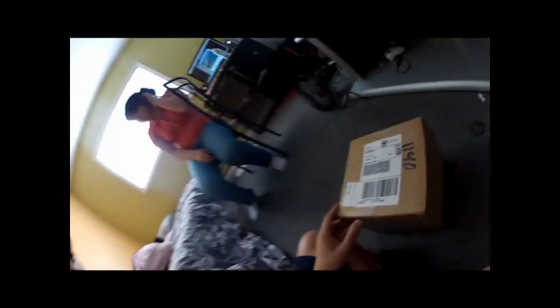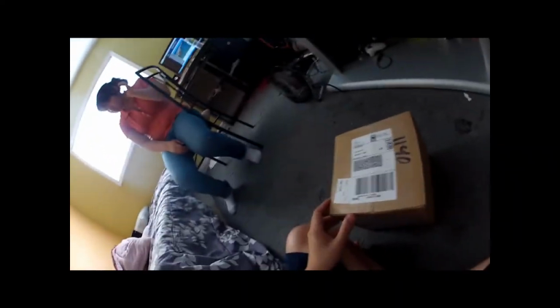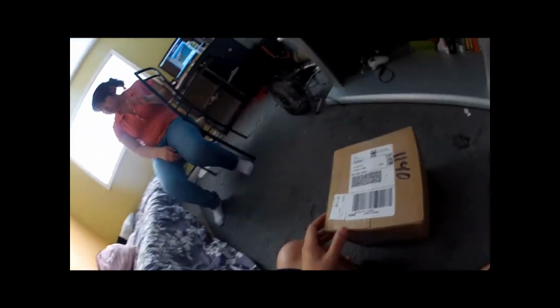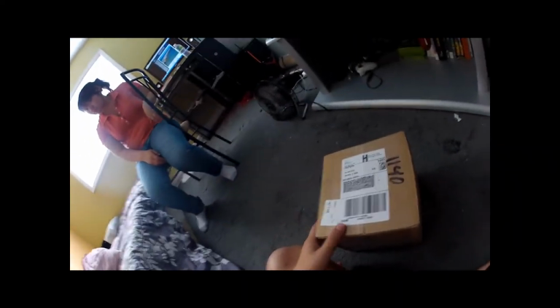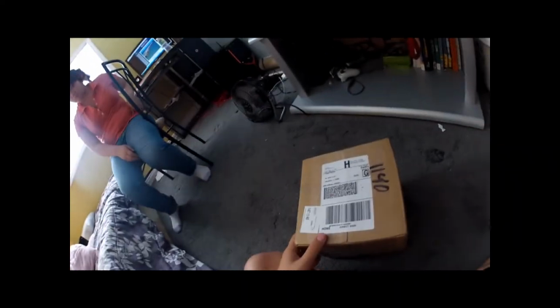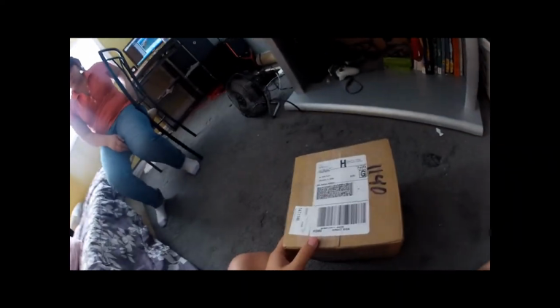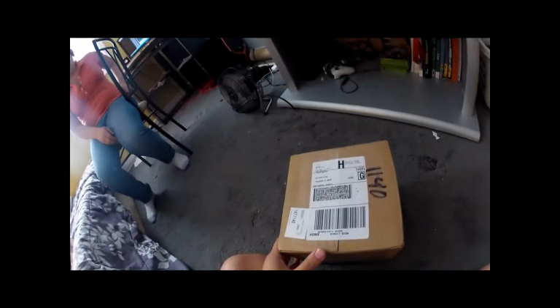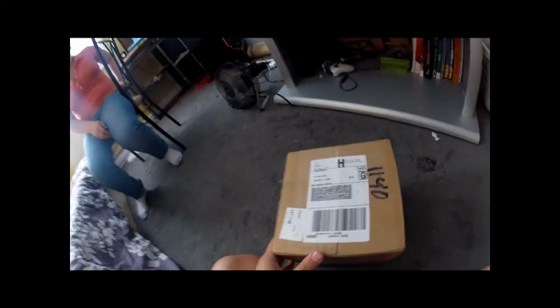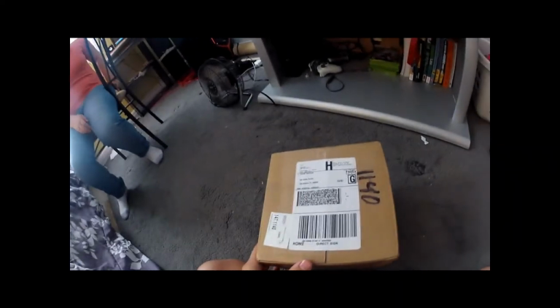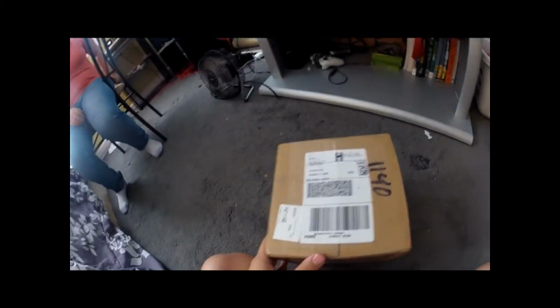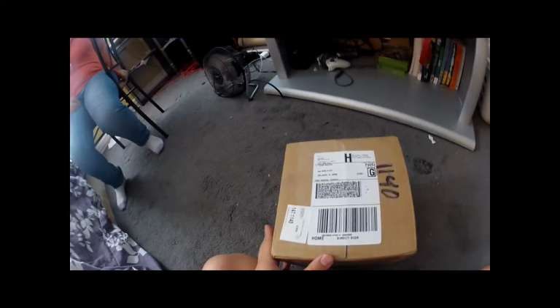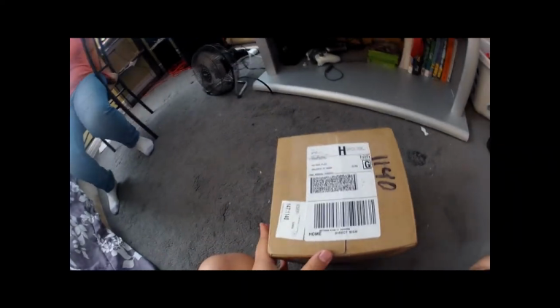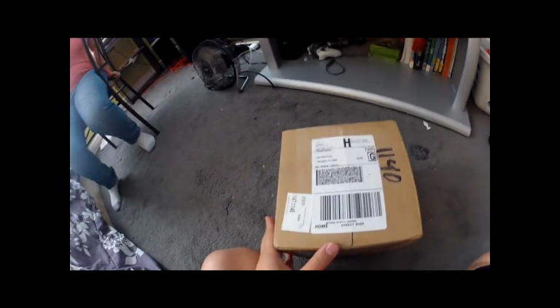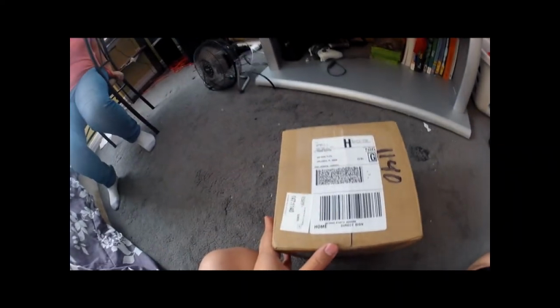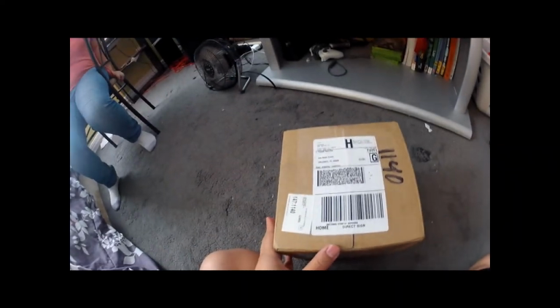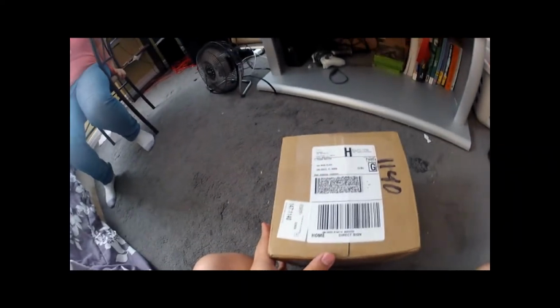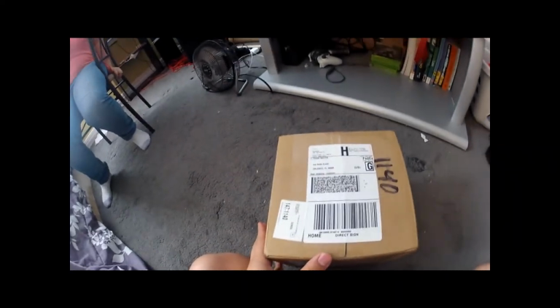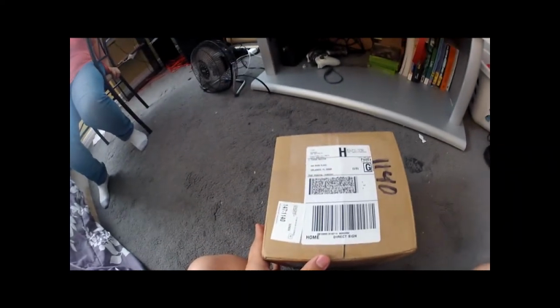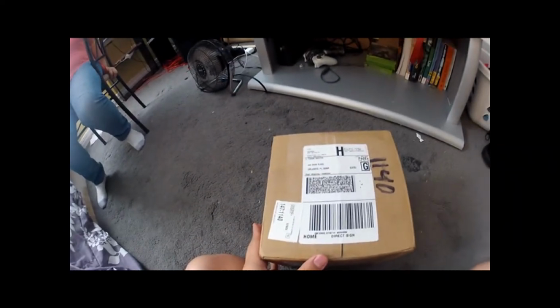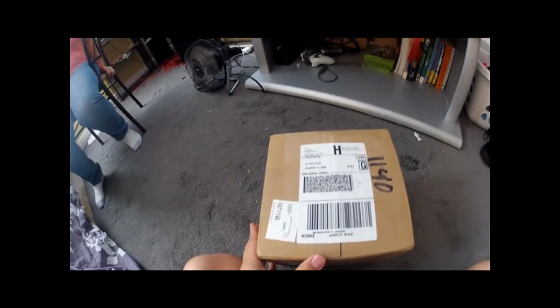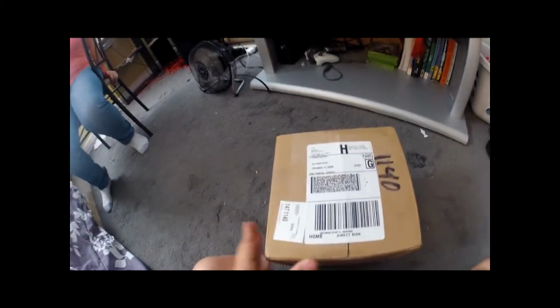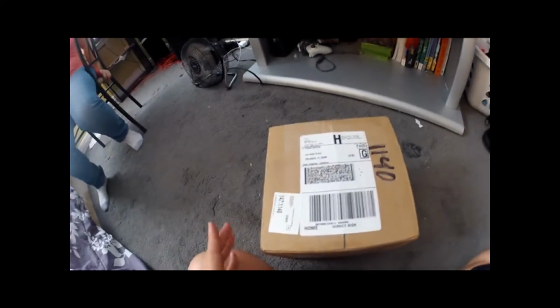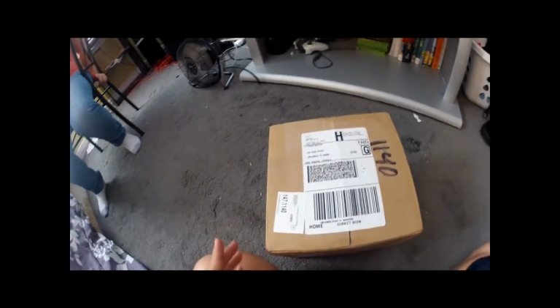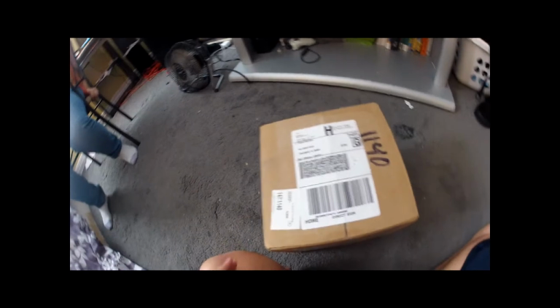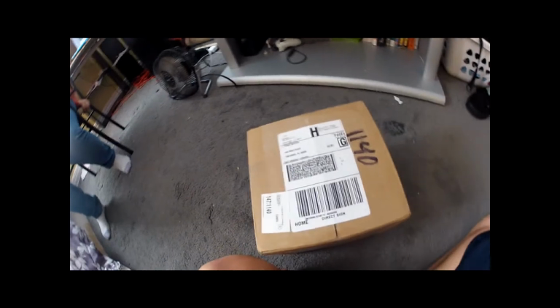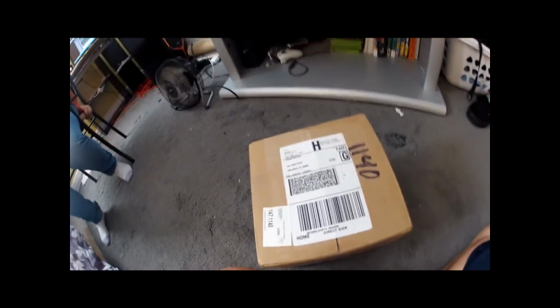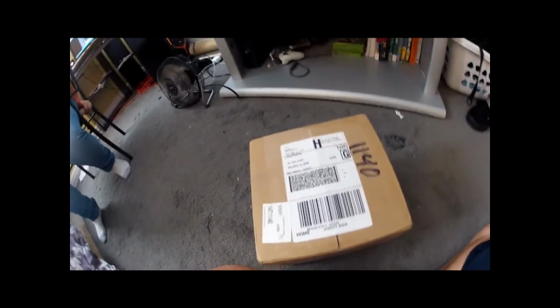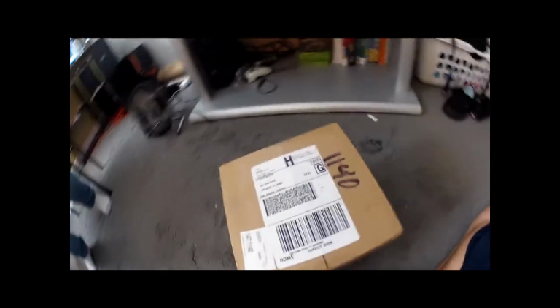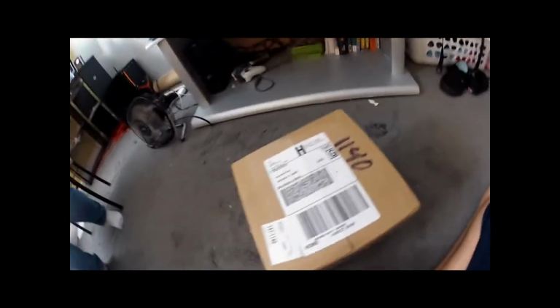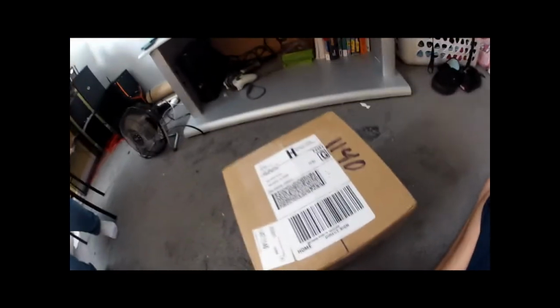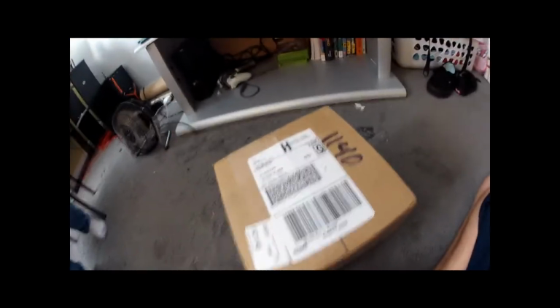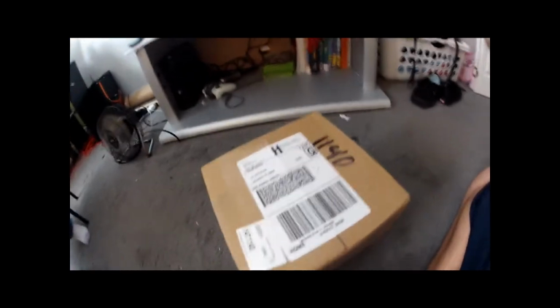Alright, I just got my package from Z-Bass and I'm going to record myself opening it.